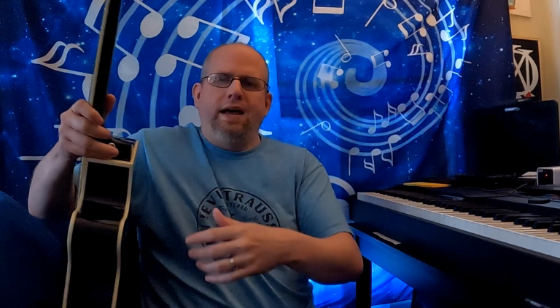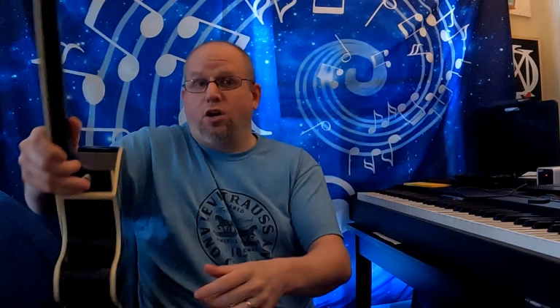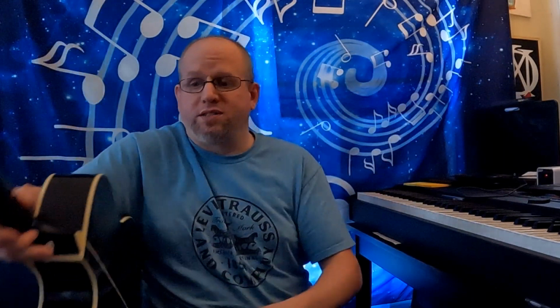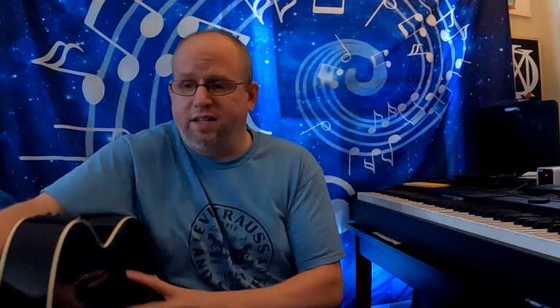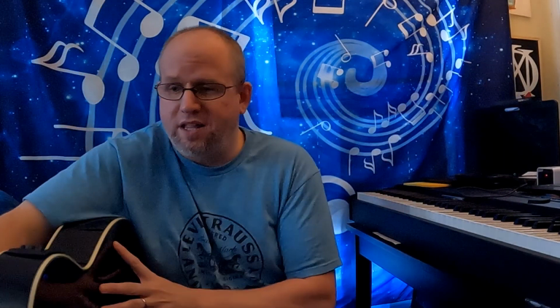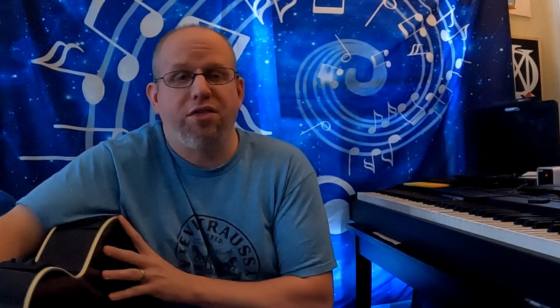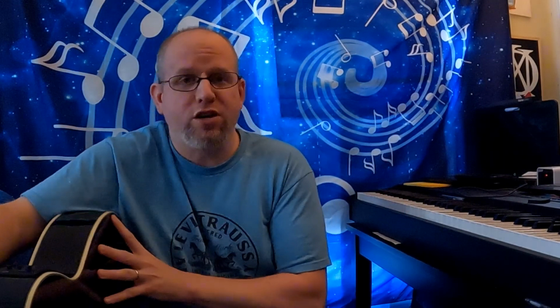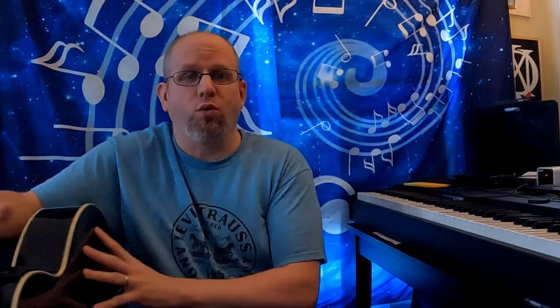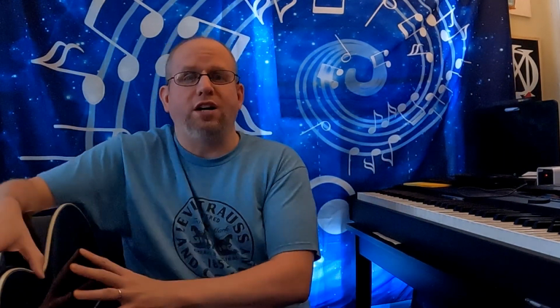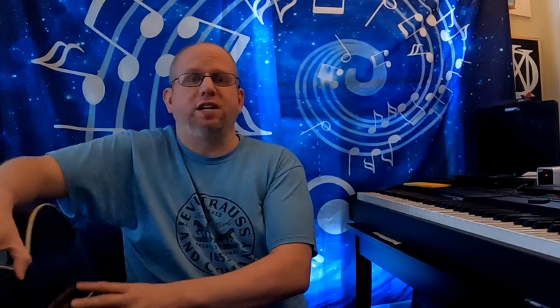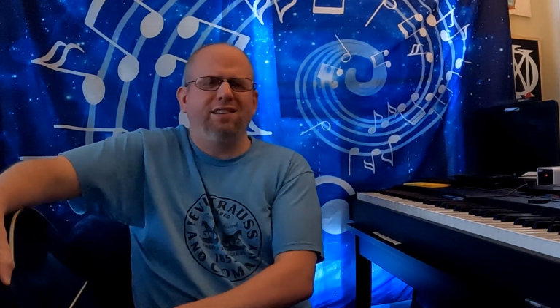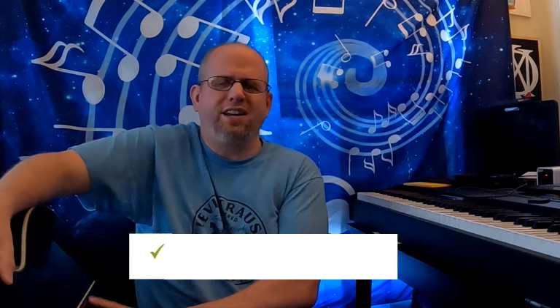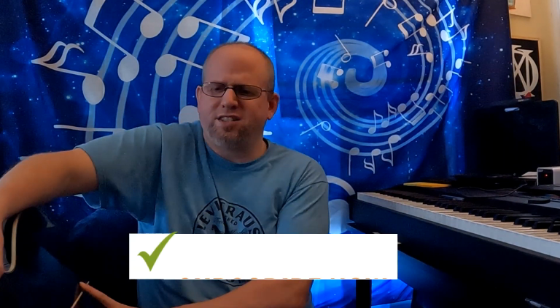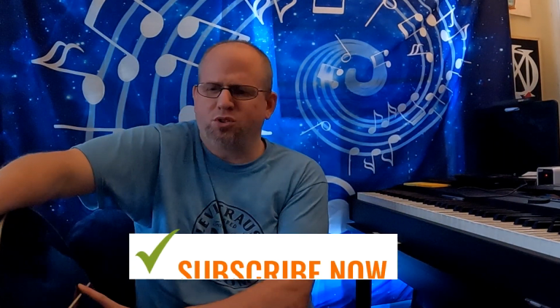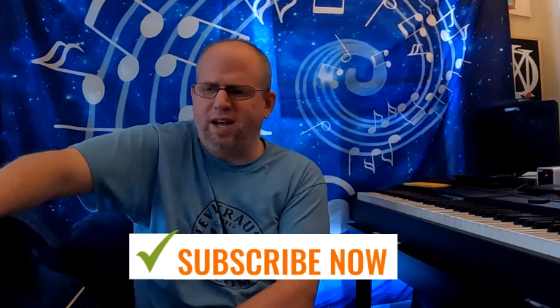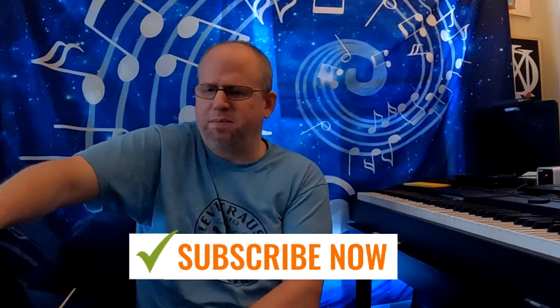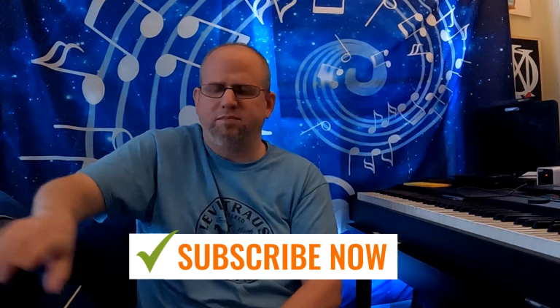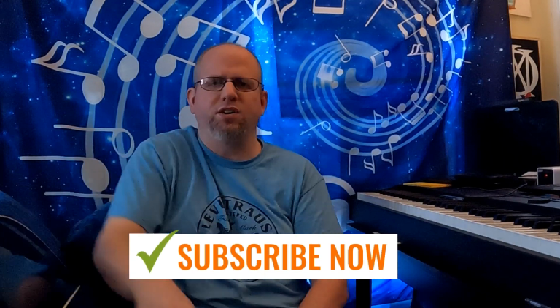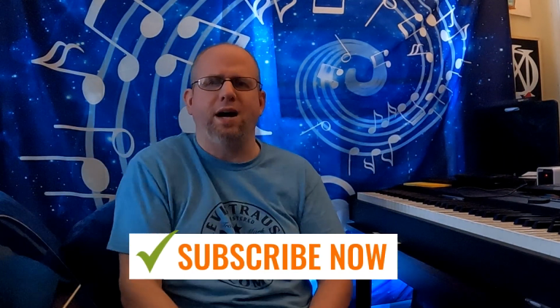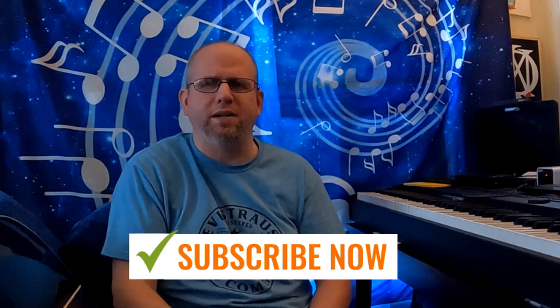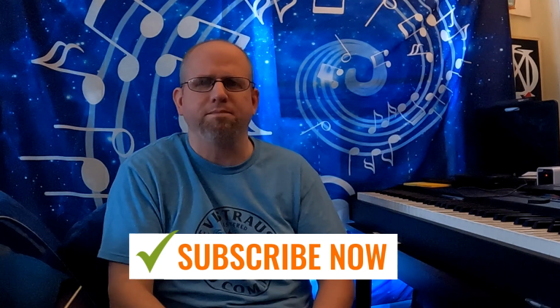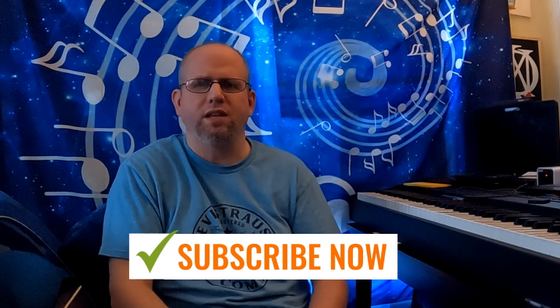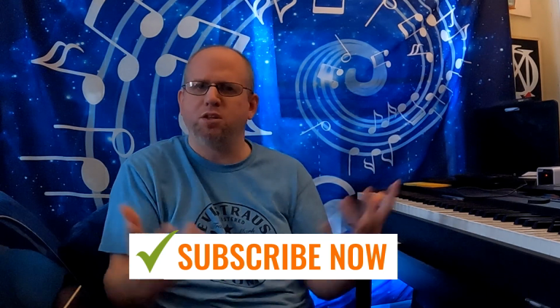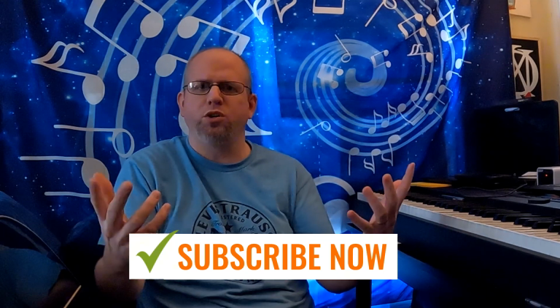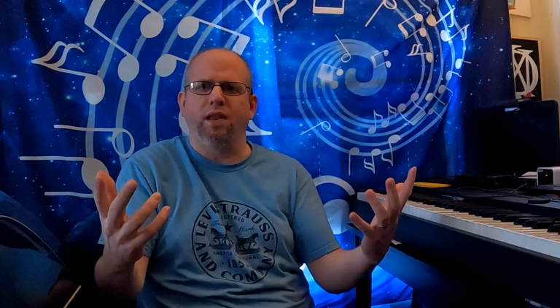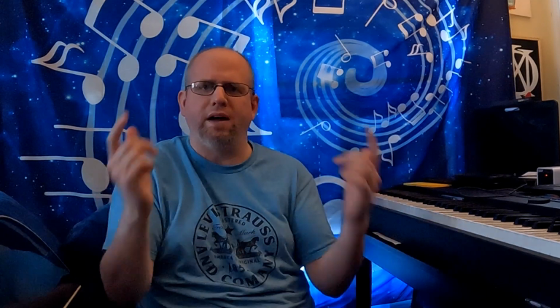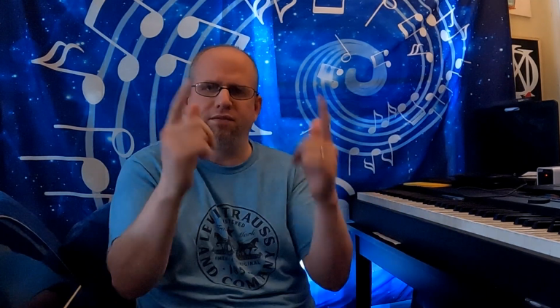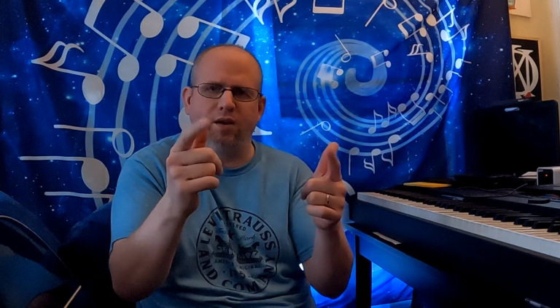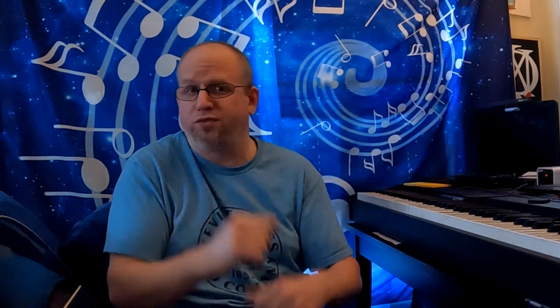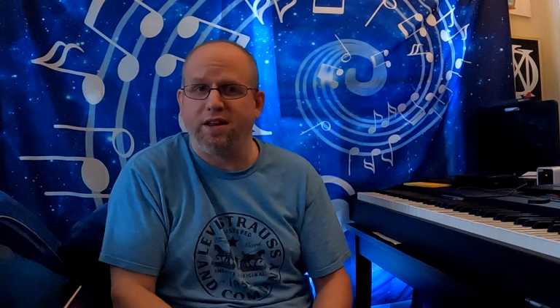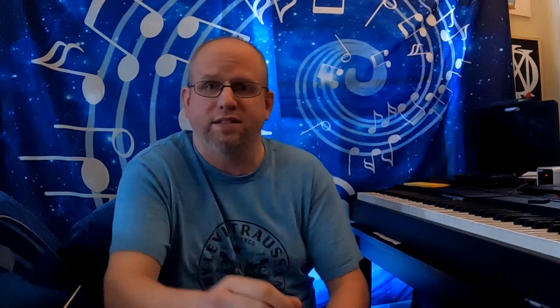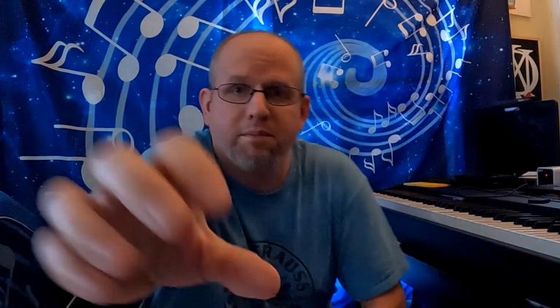As always, thank you for watching. Hit like, hit subscribe, leave a comment, let me know you're alive and we'll see you next time.